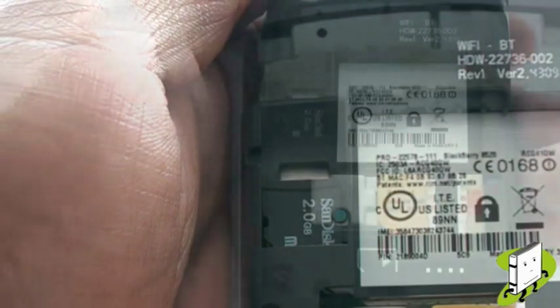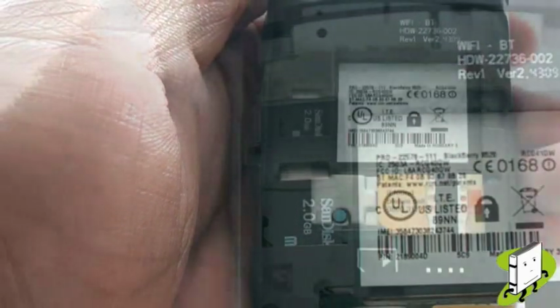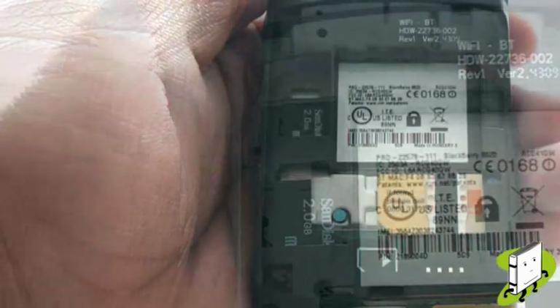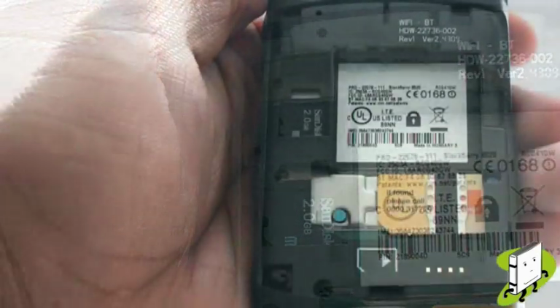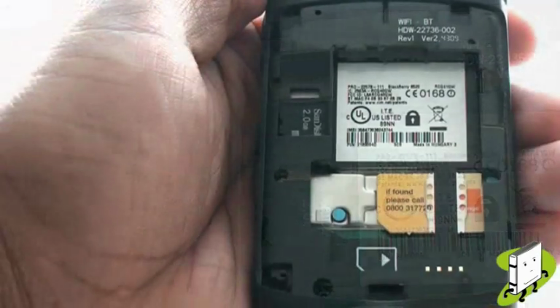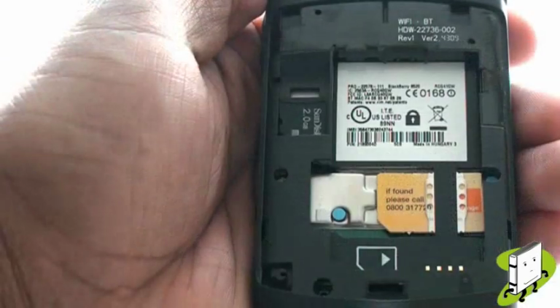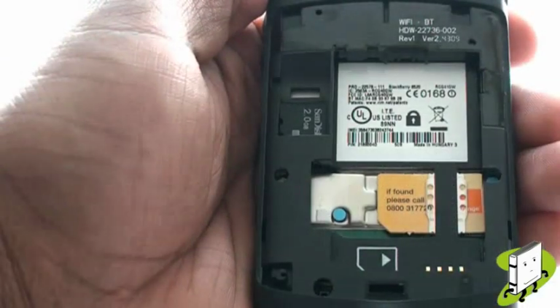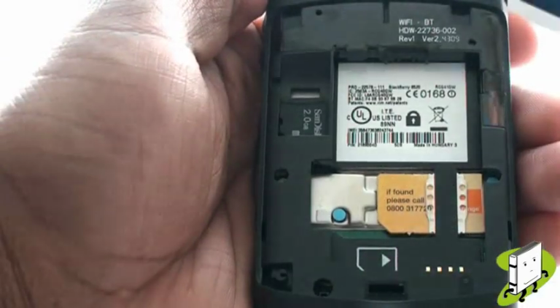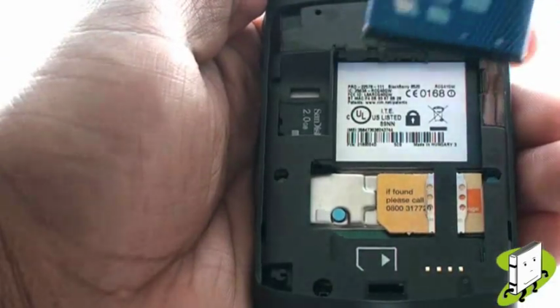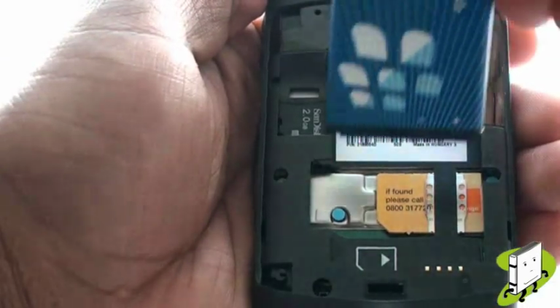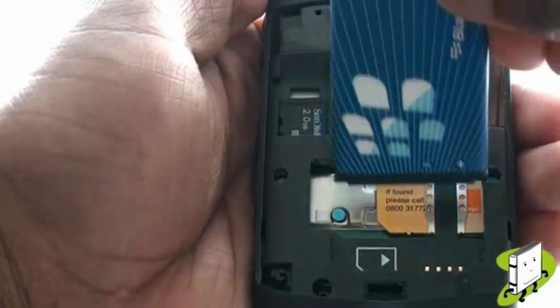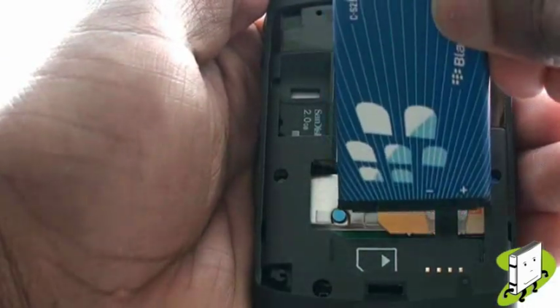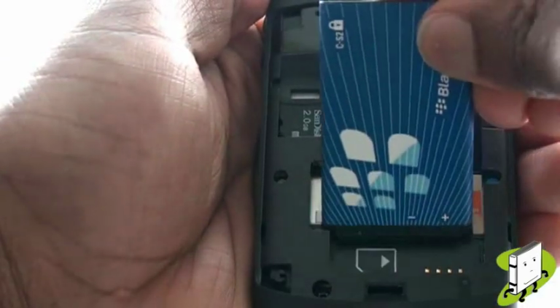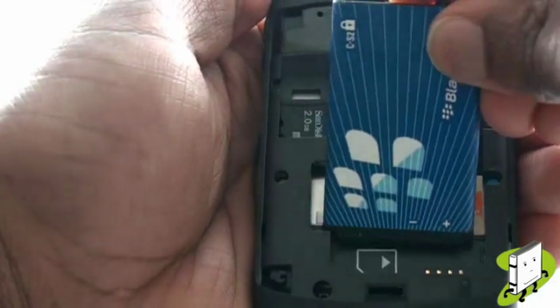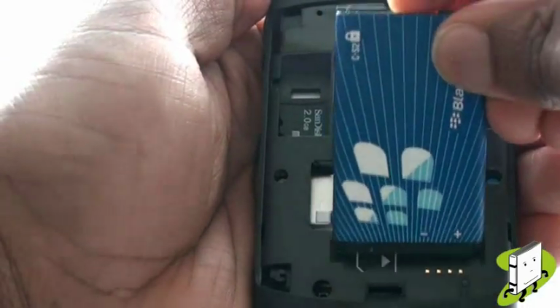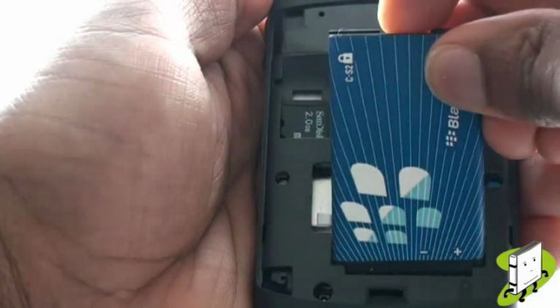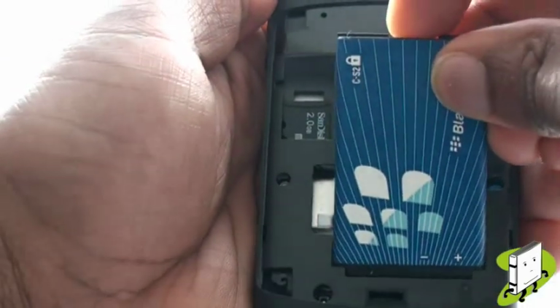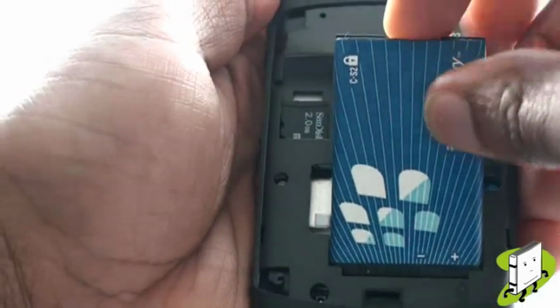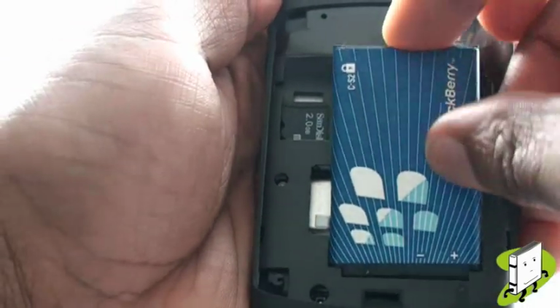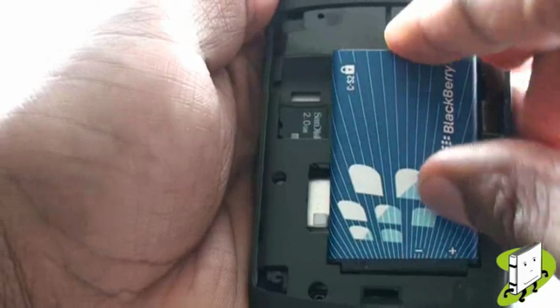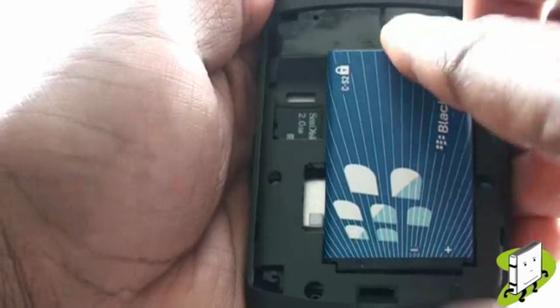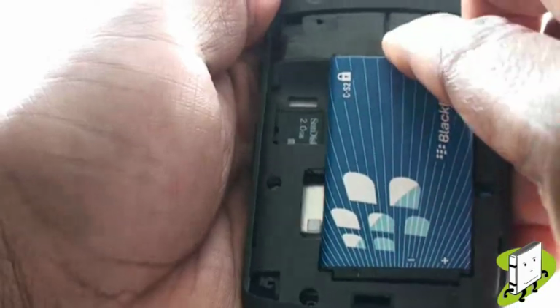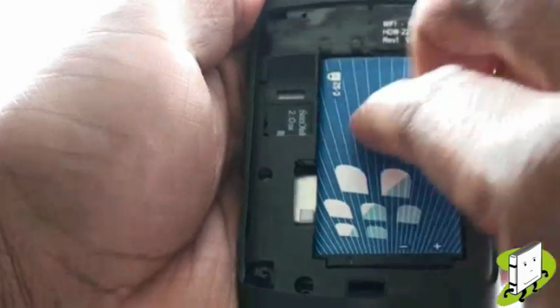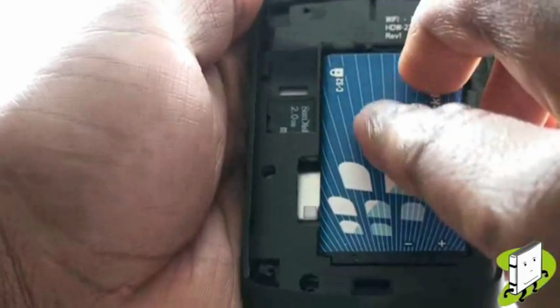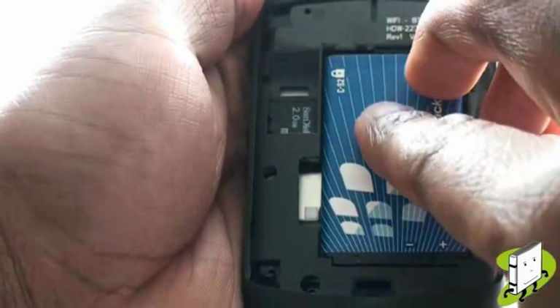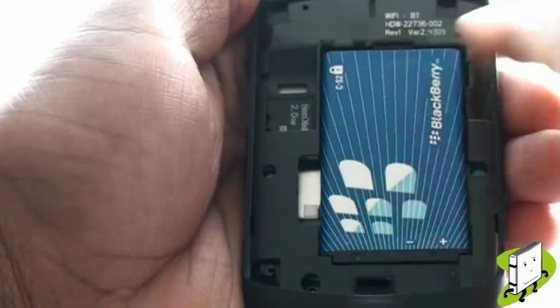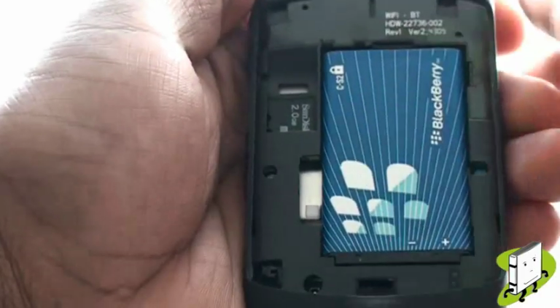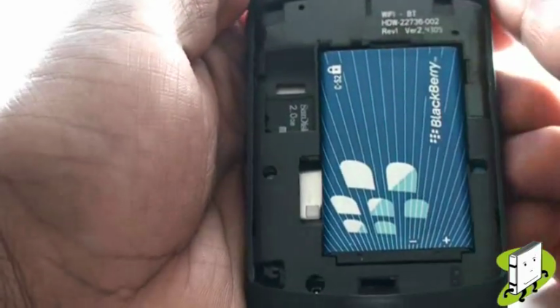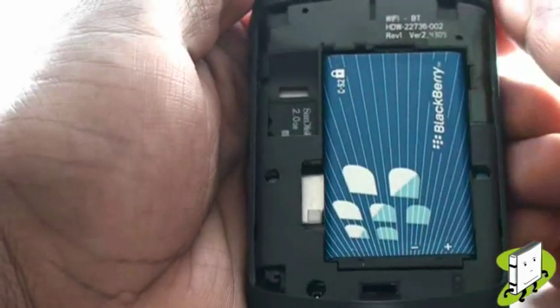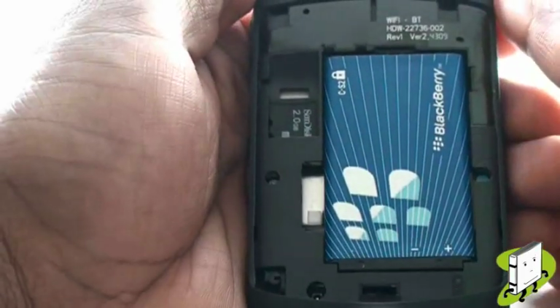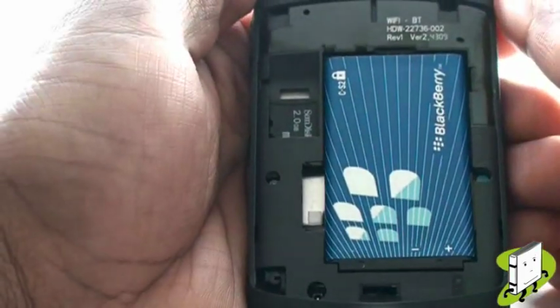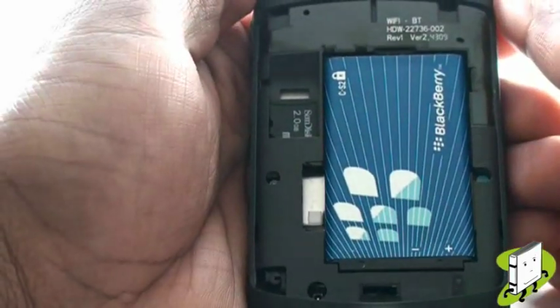Pop your battery back into the handset, ensuring the connectors are facing the right direction. And now, pop the back cover onto the handset.